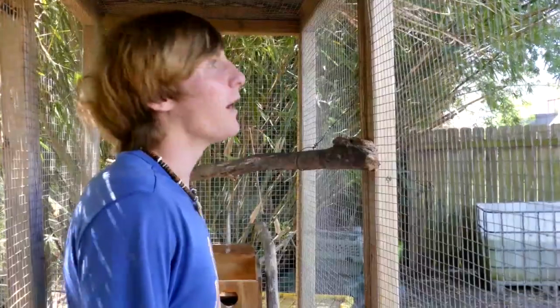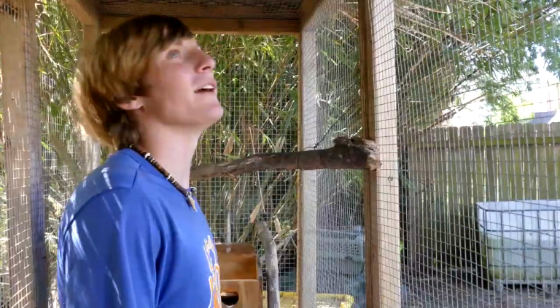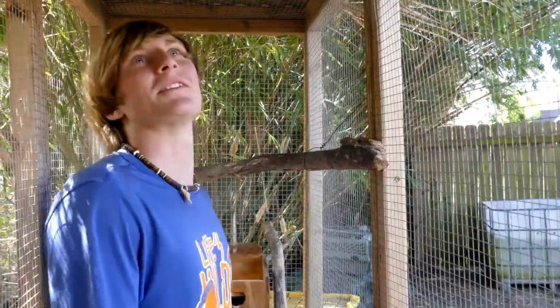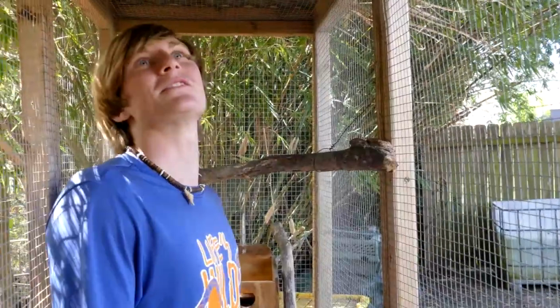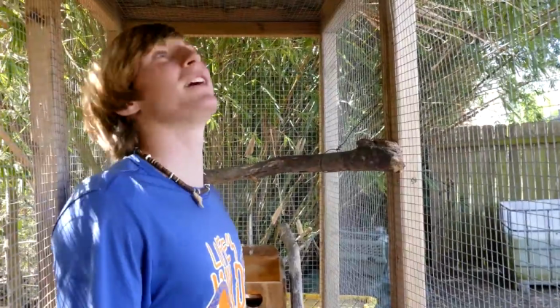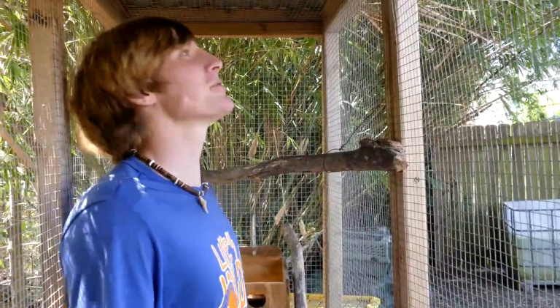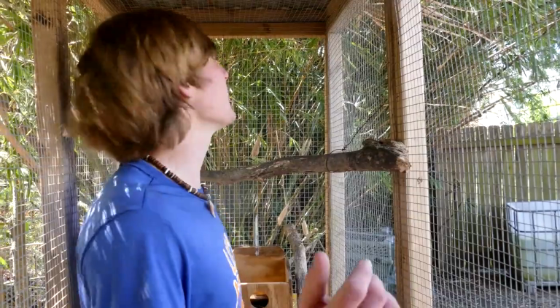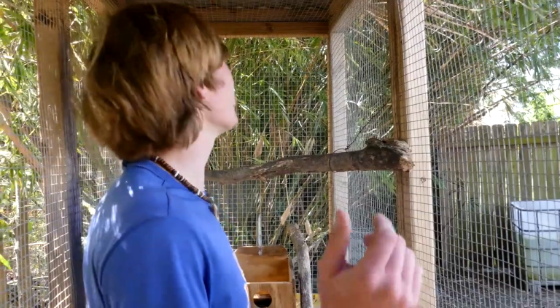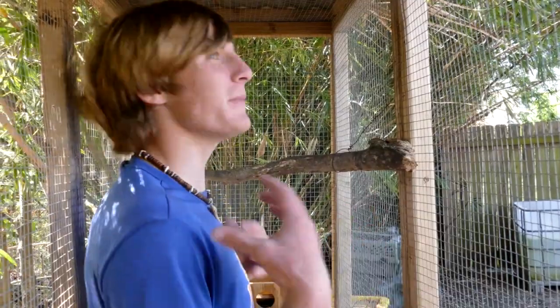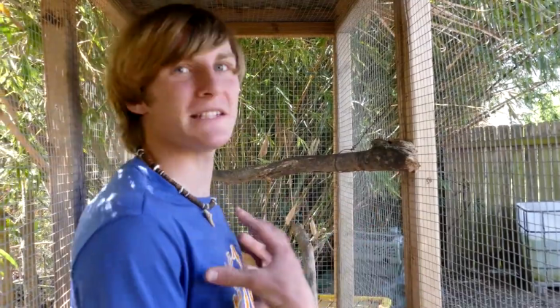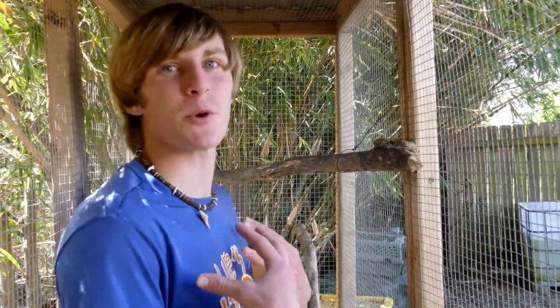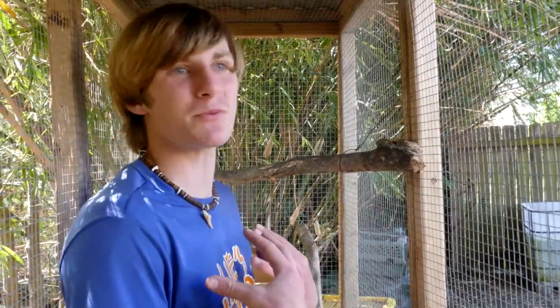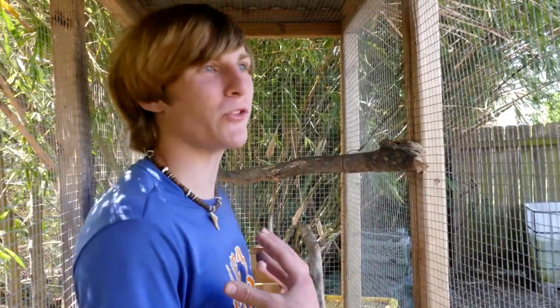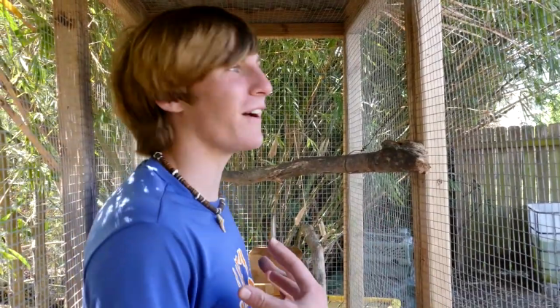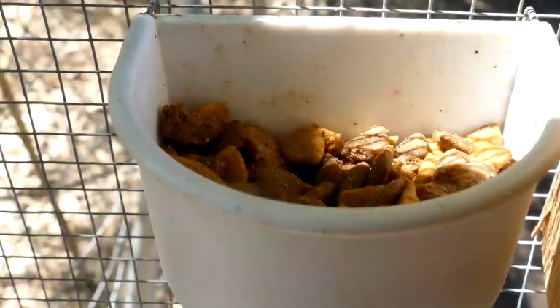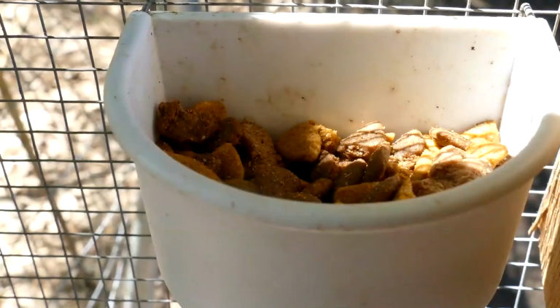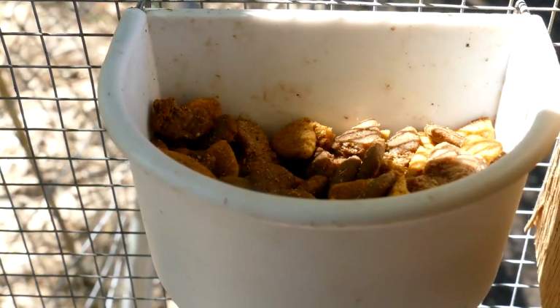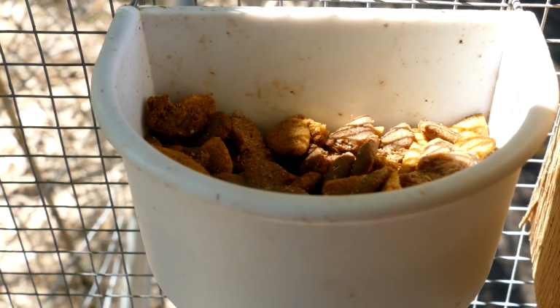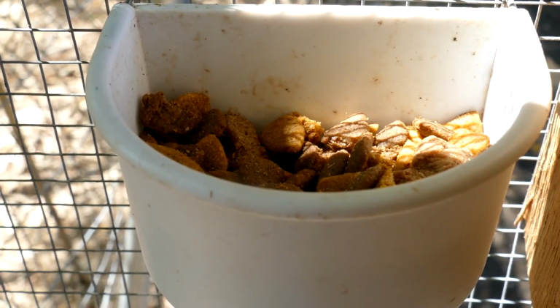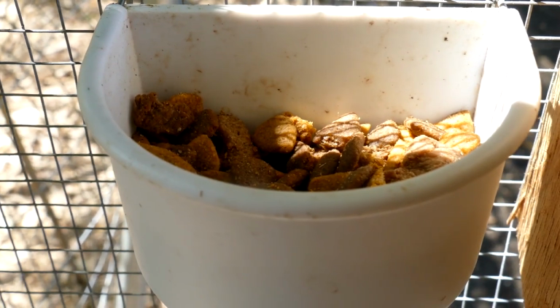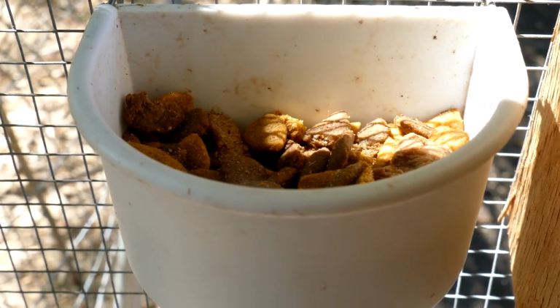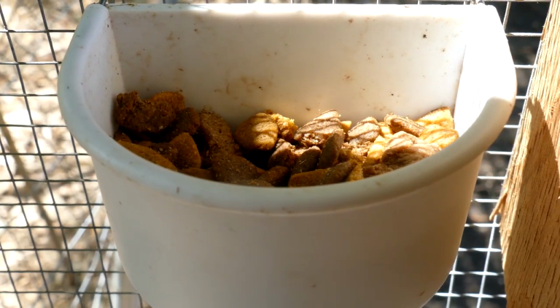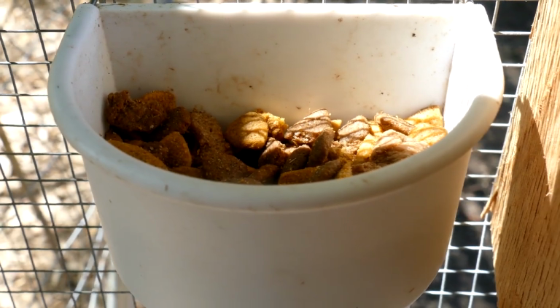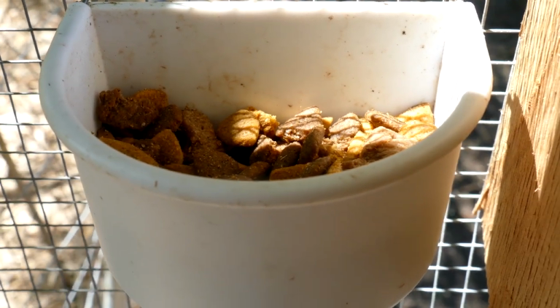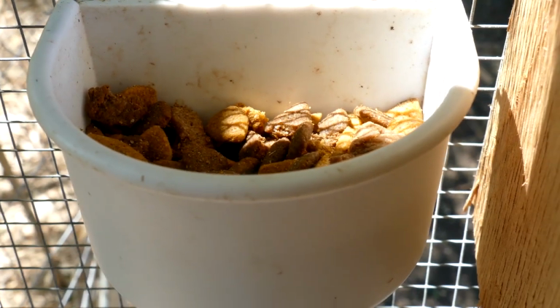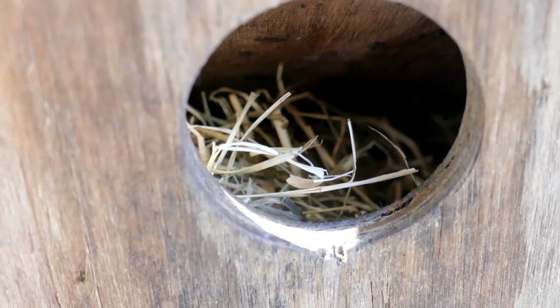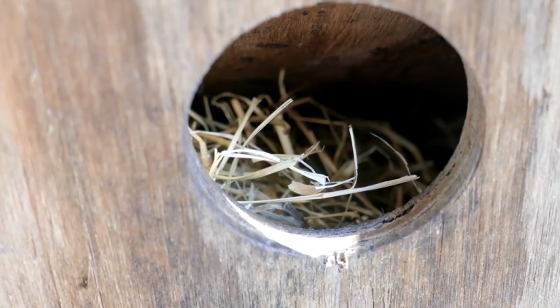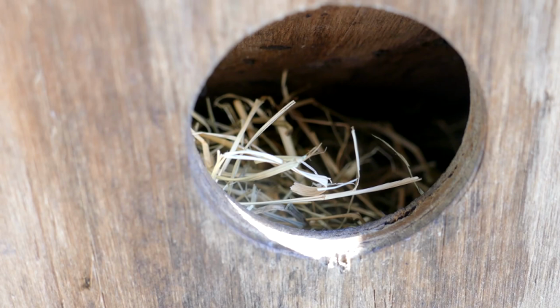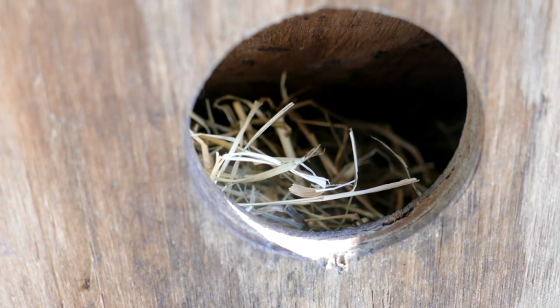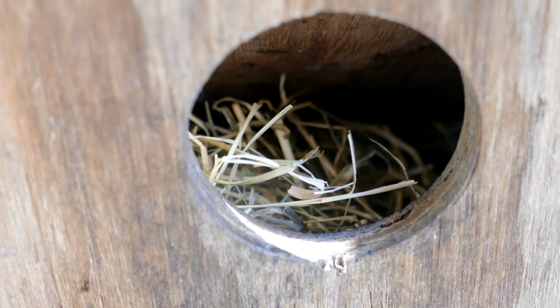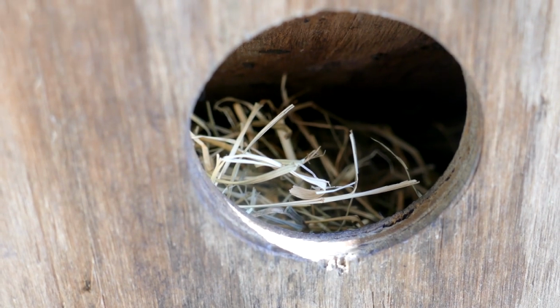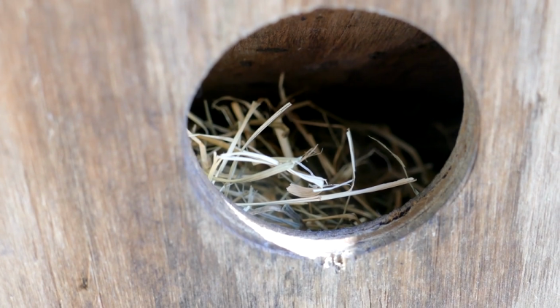Here's the flying squirrel enclosure. It may seem pretty small to us, but when you've got an animal the size of a hamster, it's a pretty nice size for them.